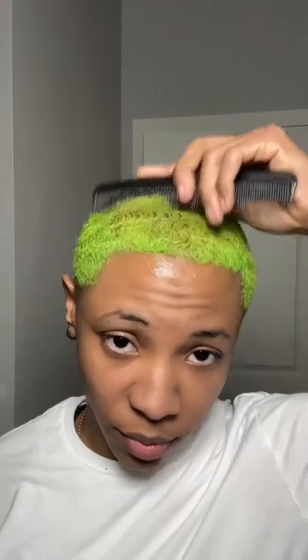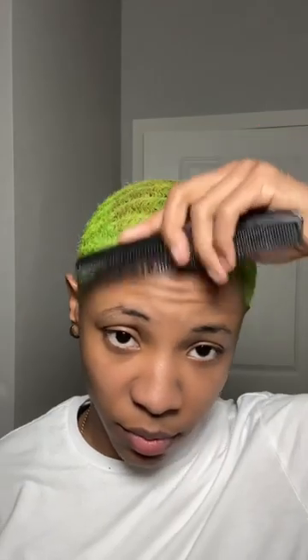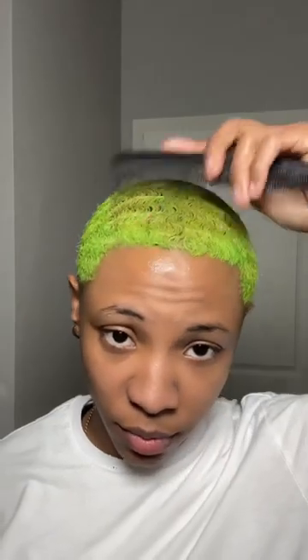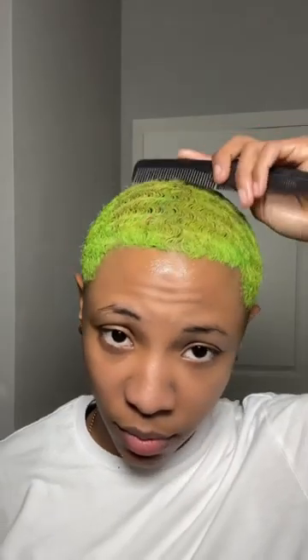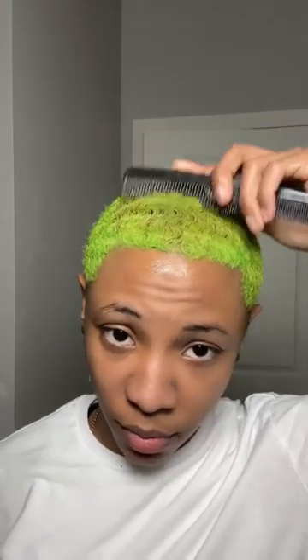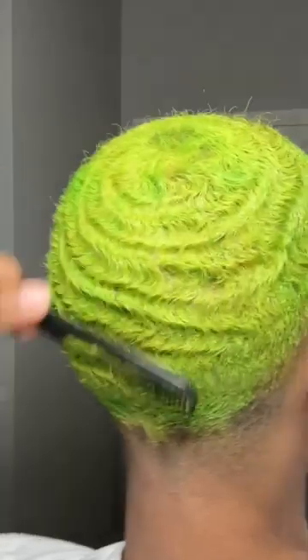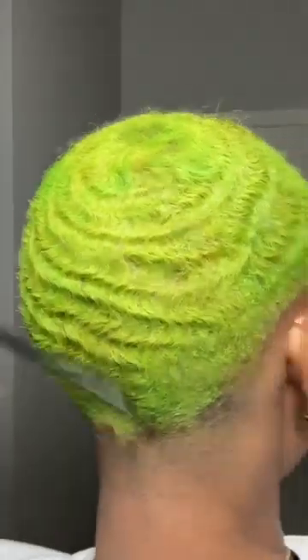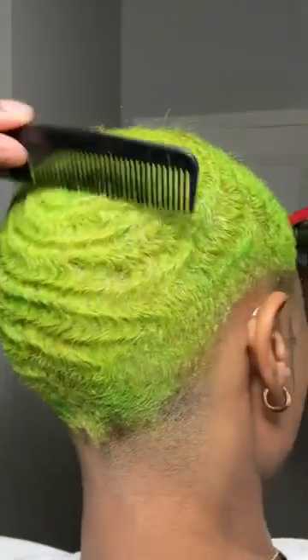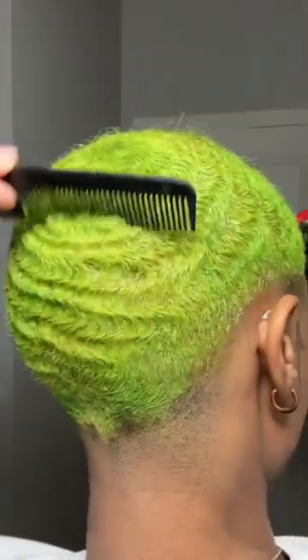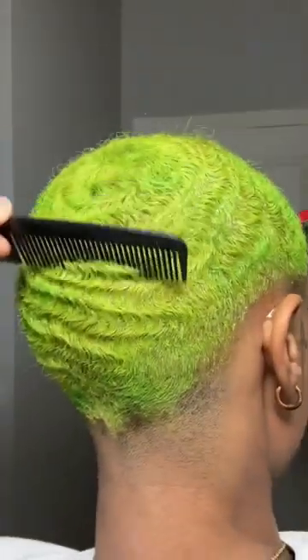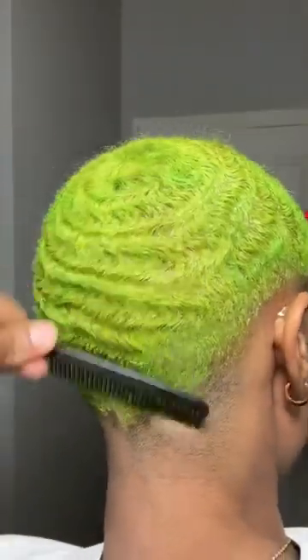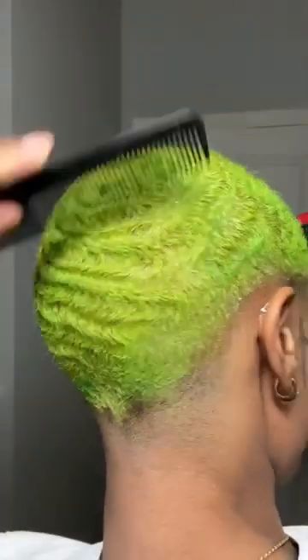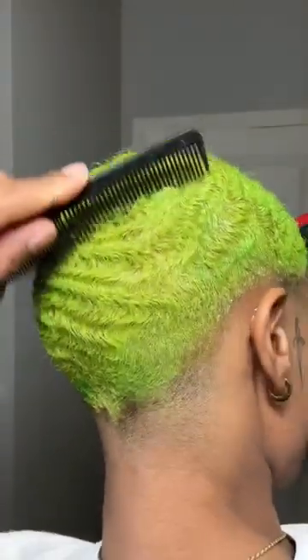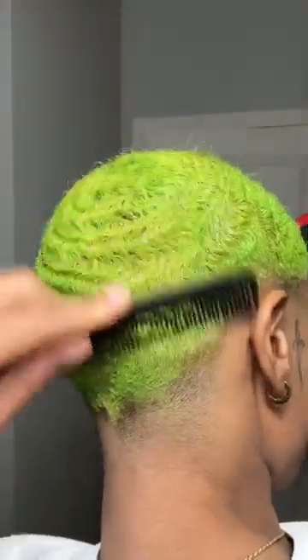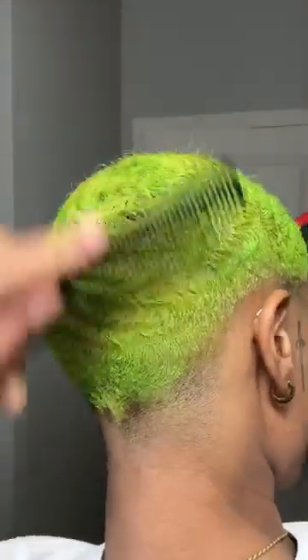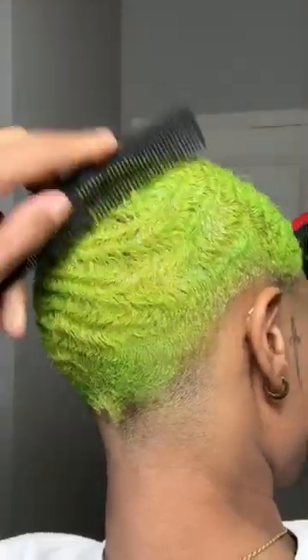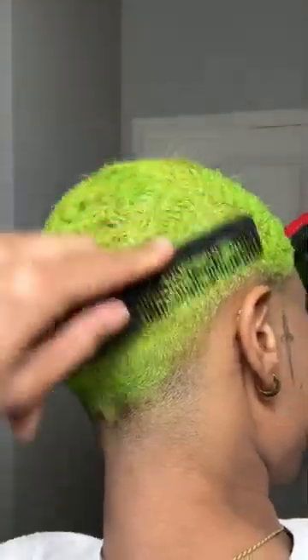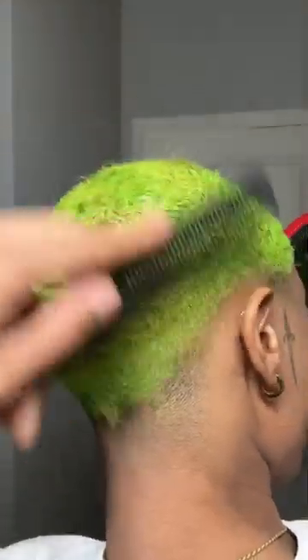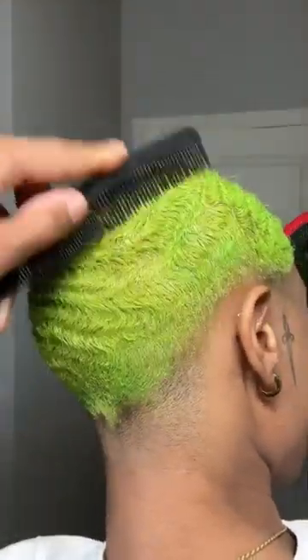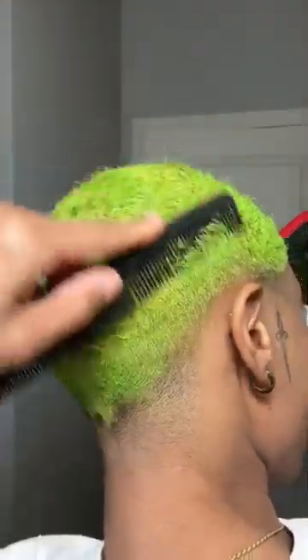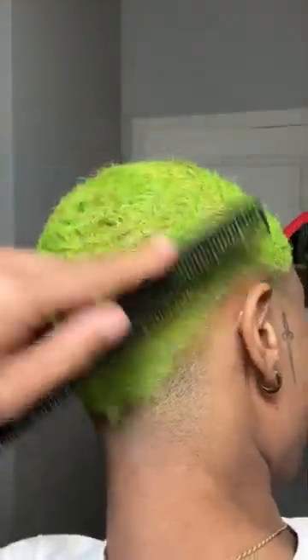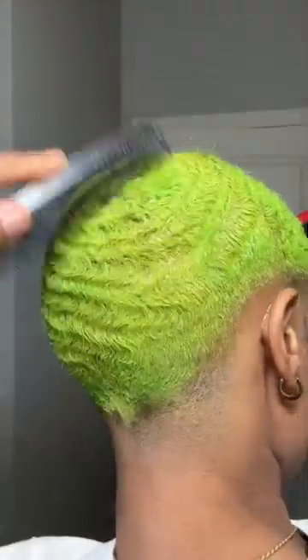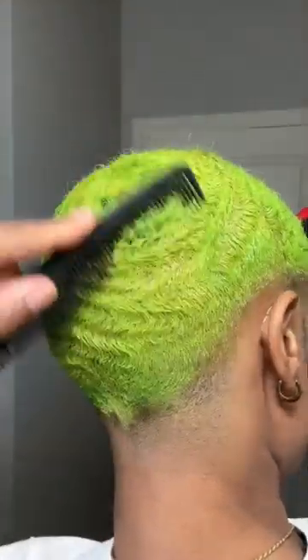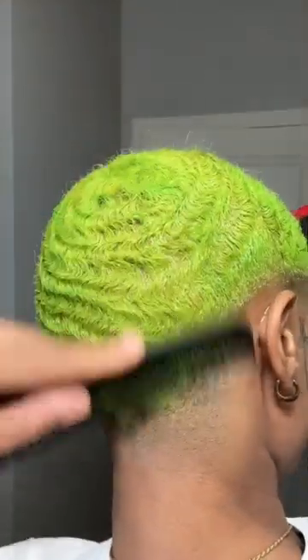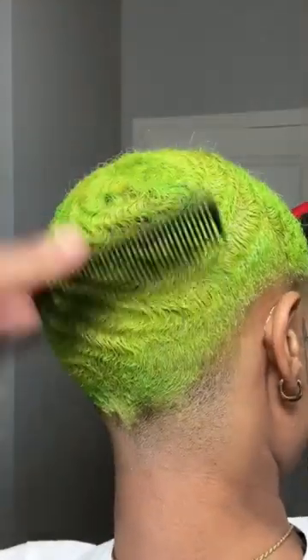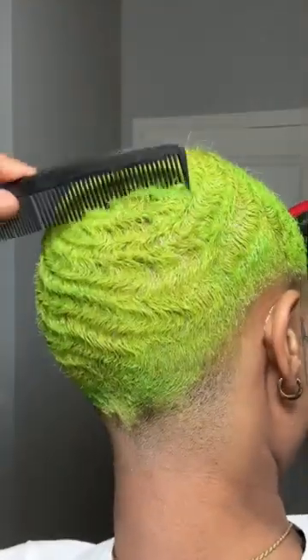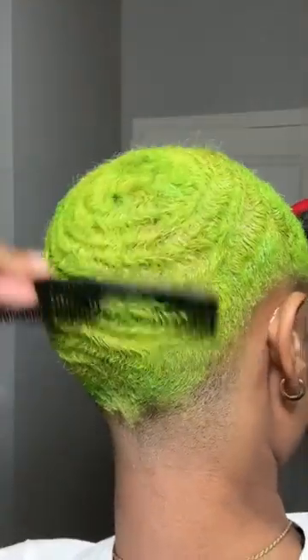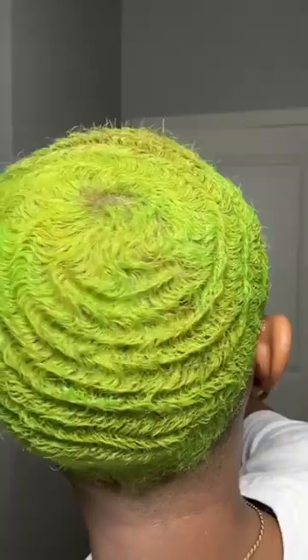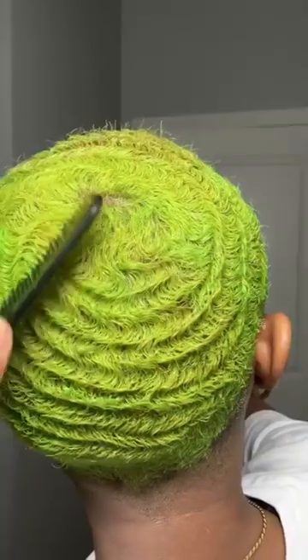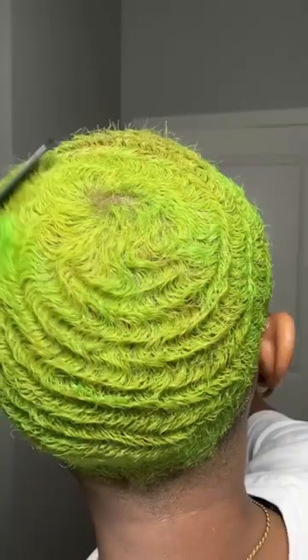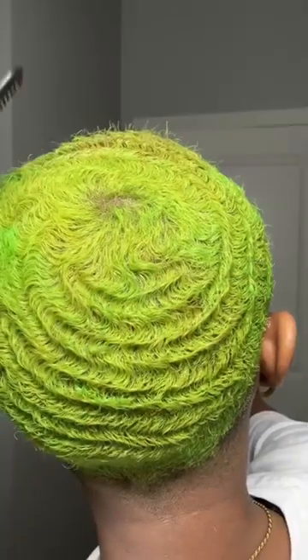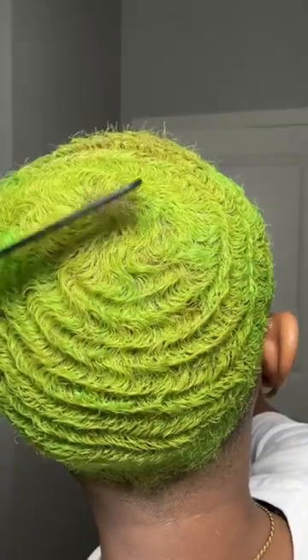I comb through to make sure that it gets all the way down to my roots, even though my hair is super short.